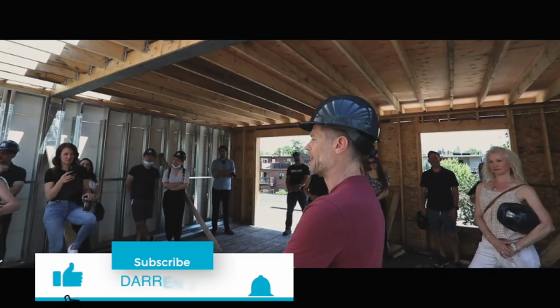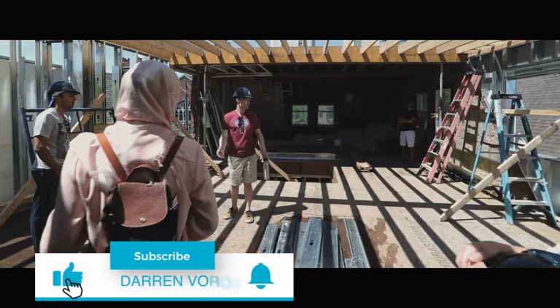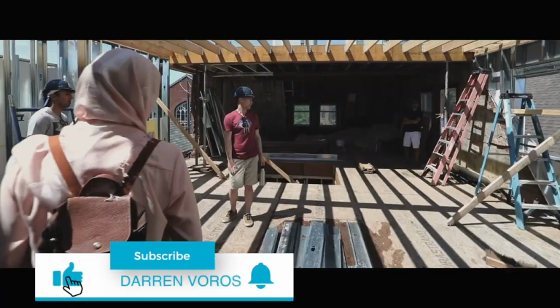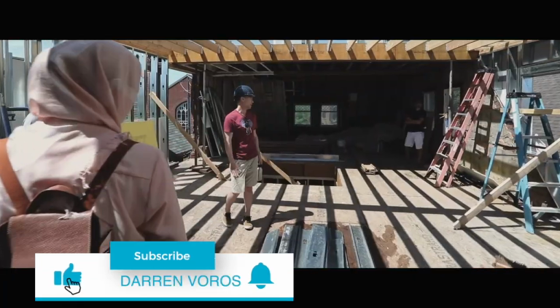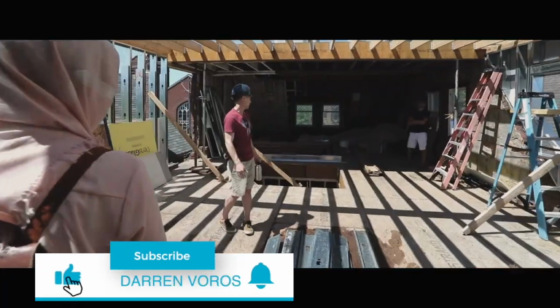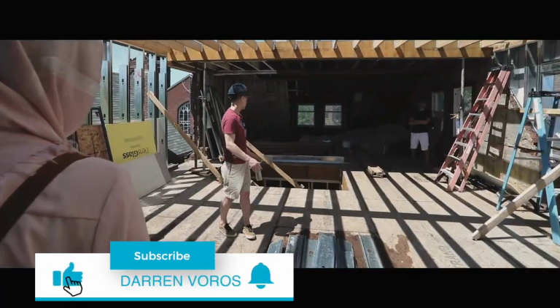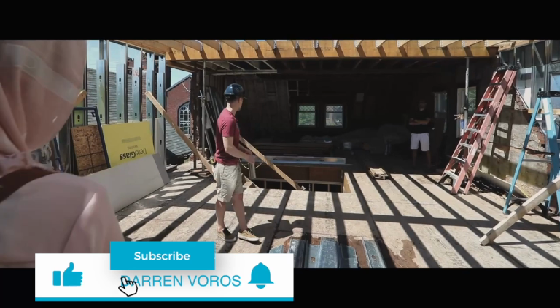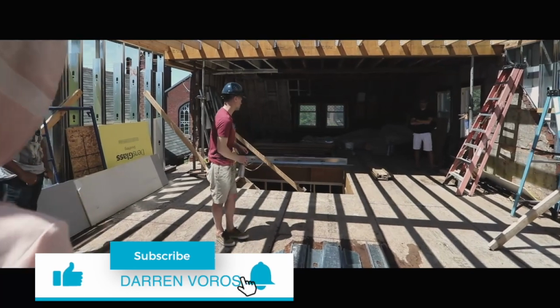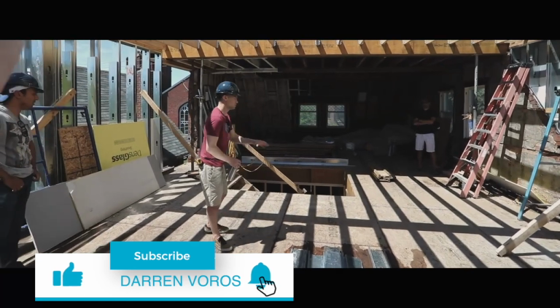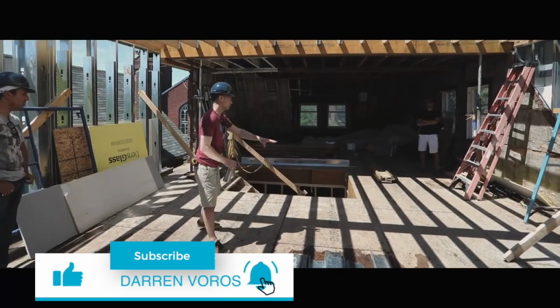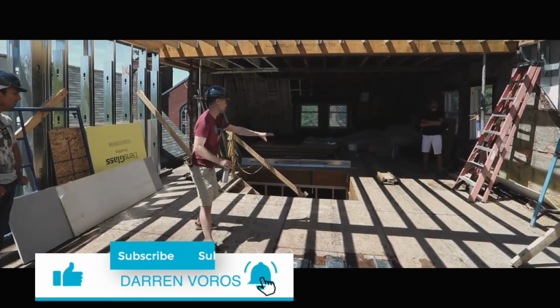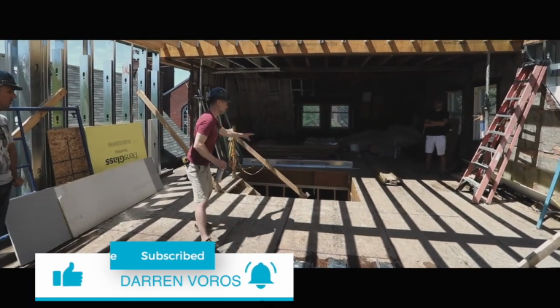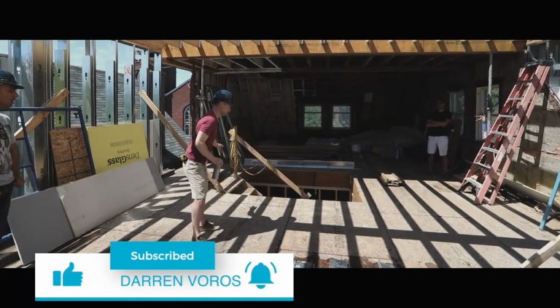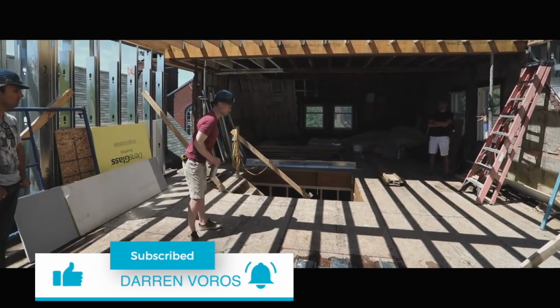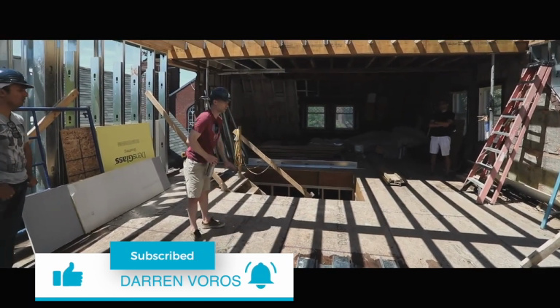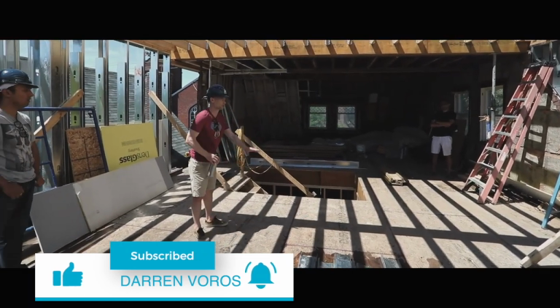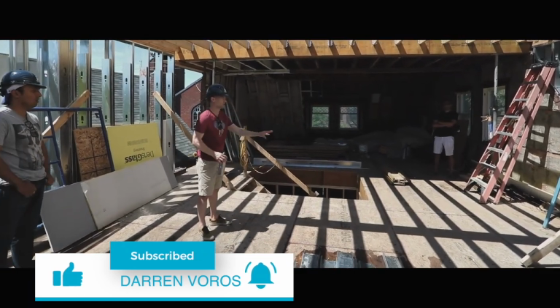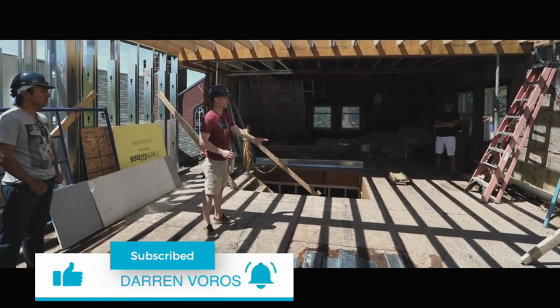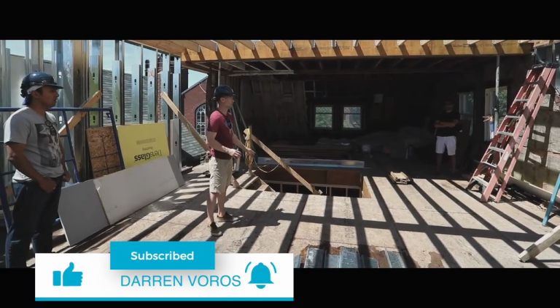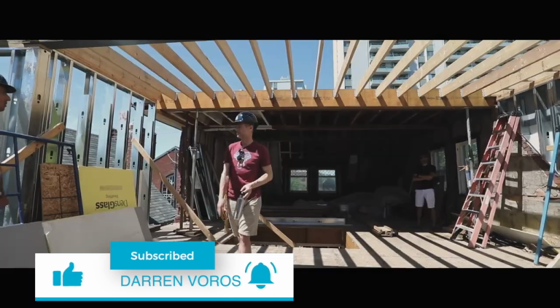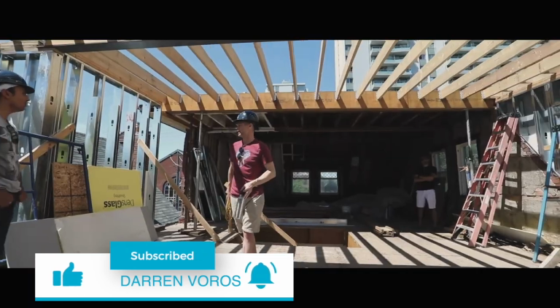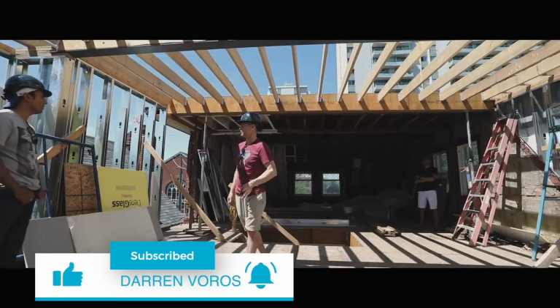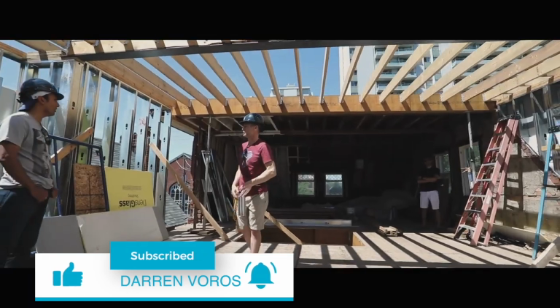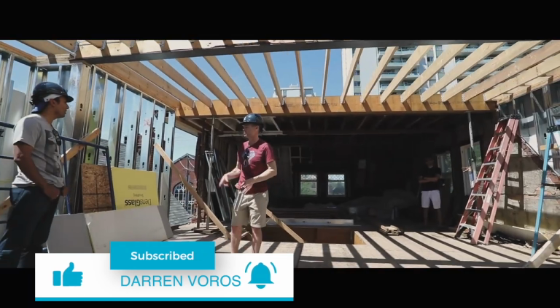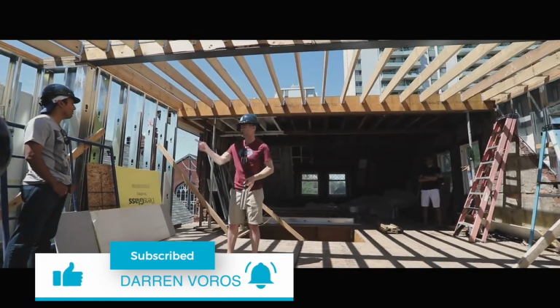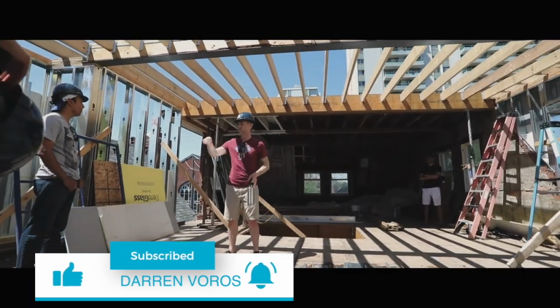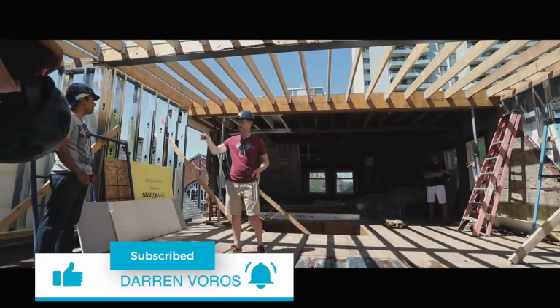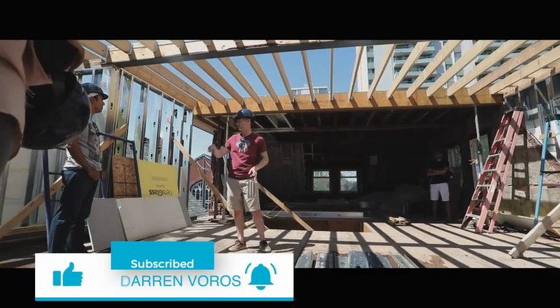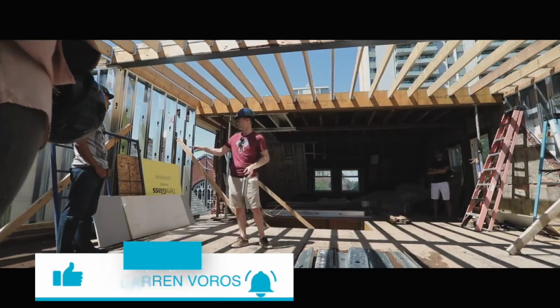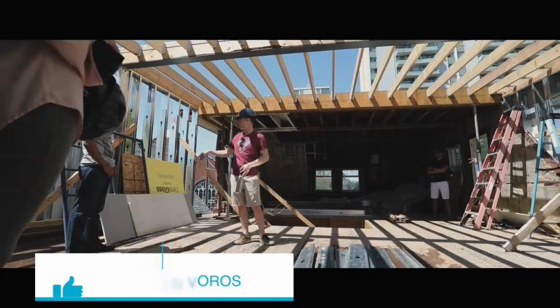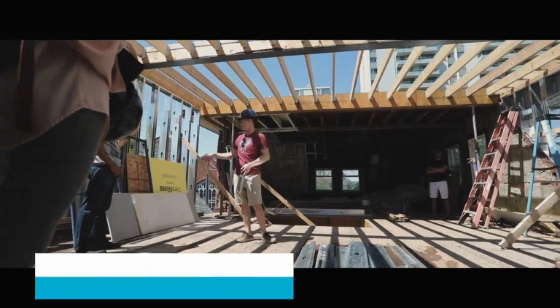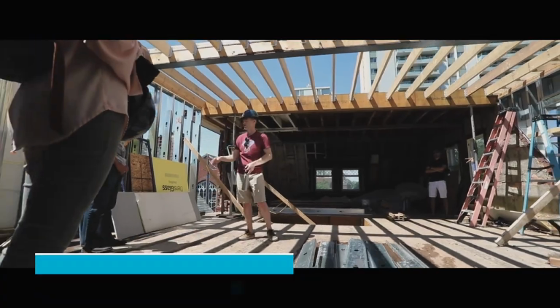It's Darren Voros here. My mission is to help you reduce your real estate investing education time from months to minutes. Subscribe not to miss what's coming.